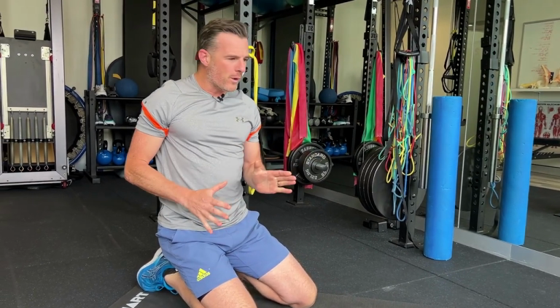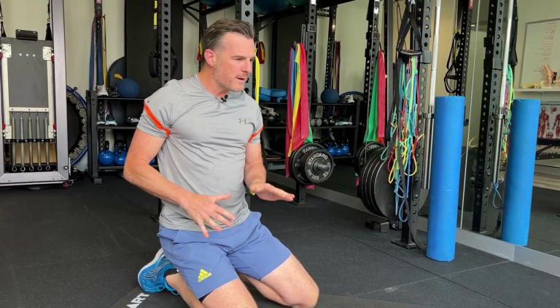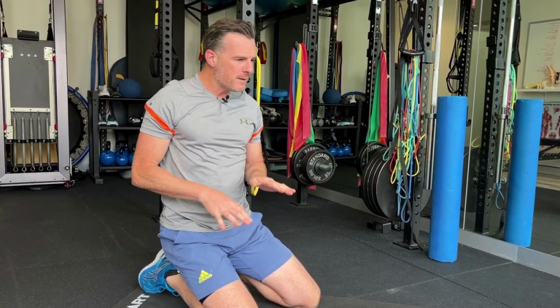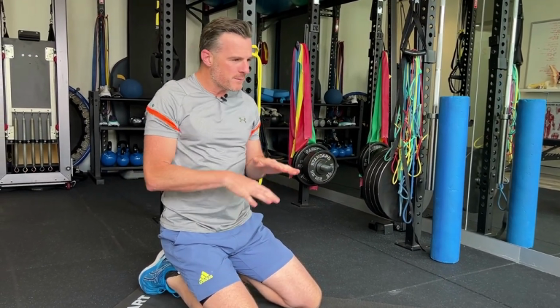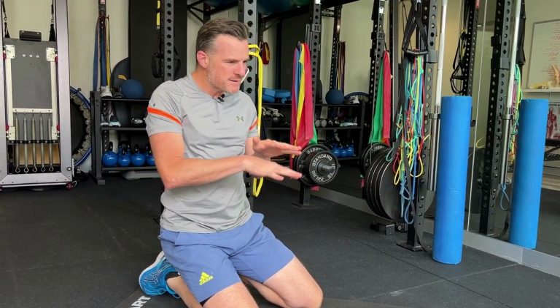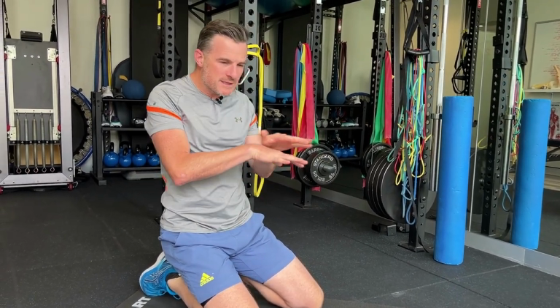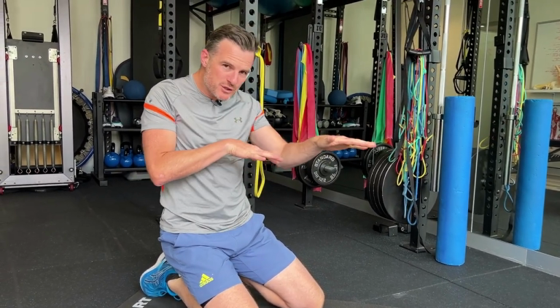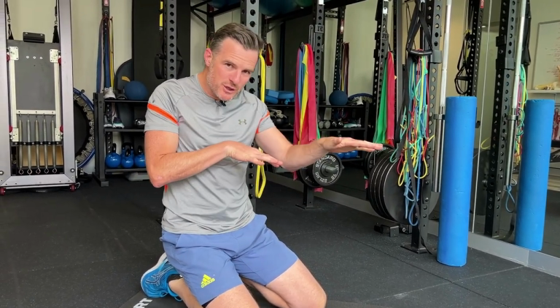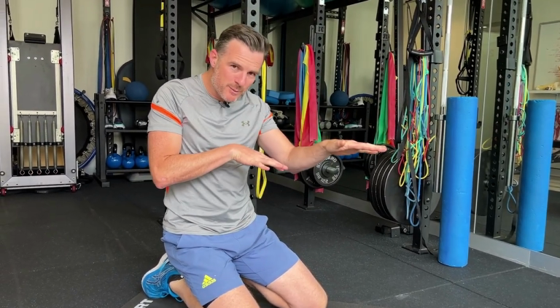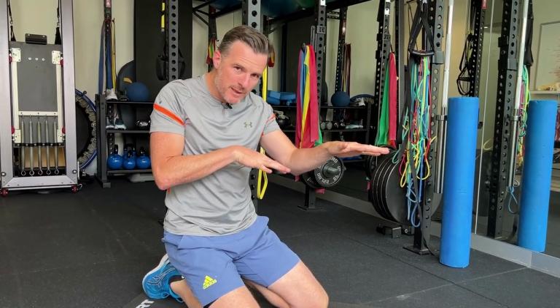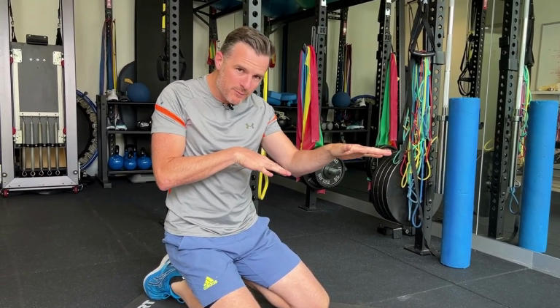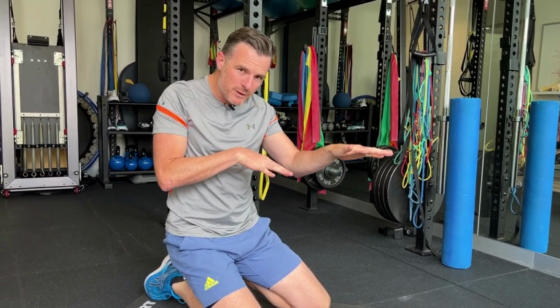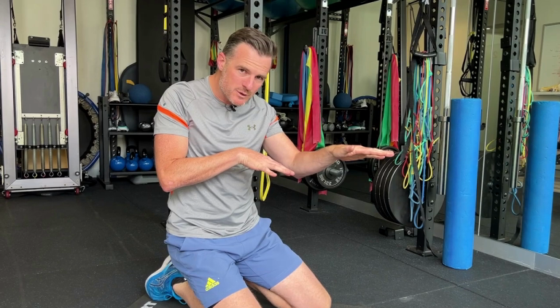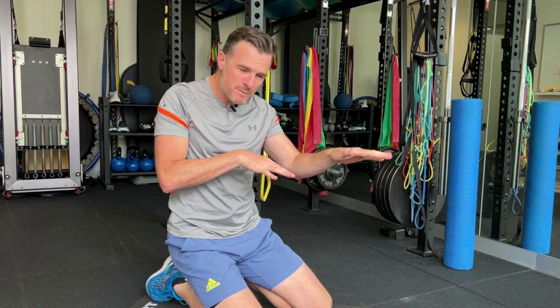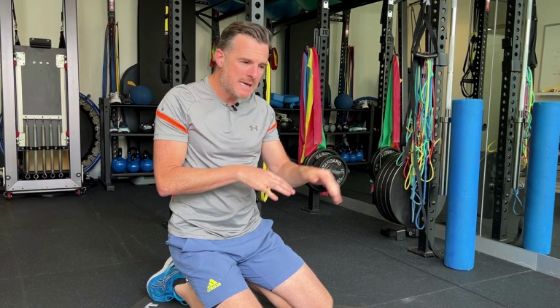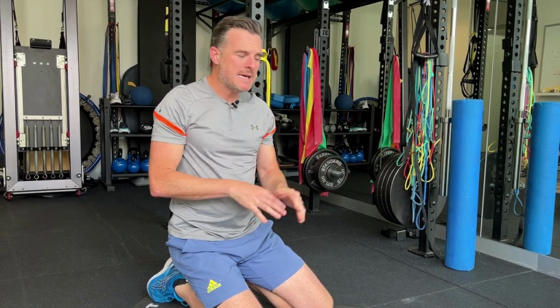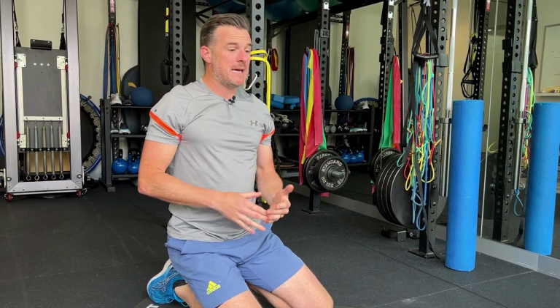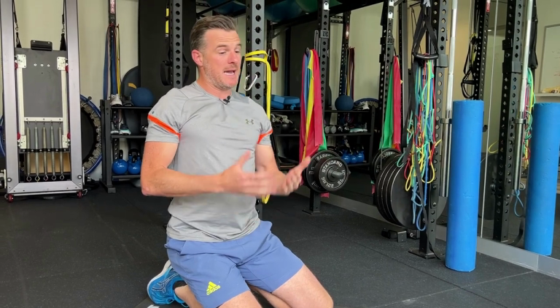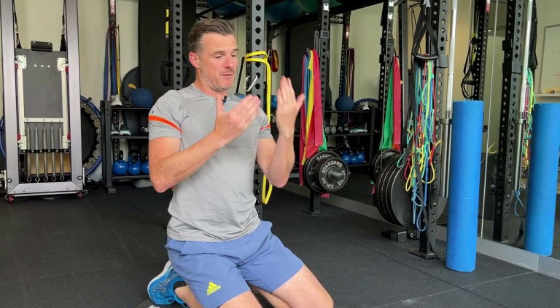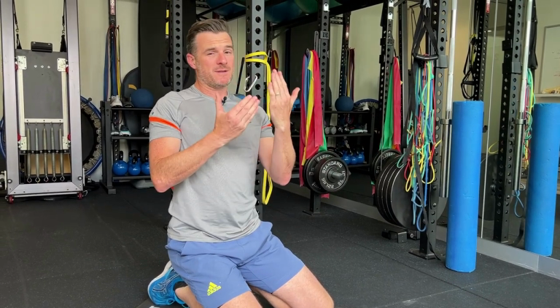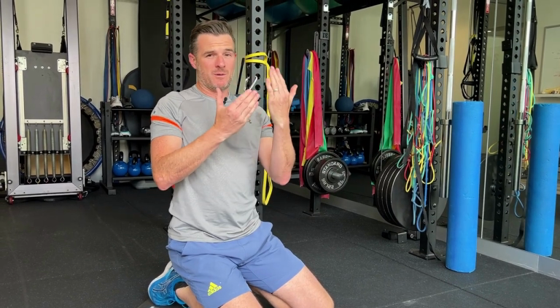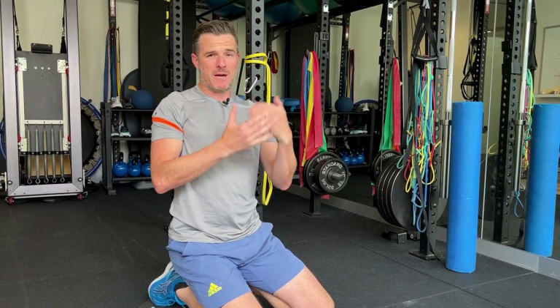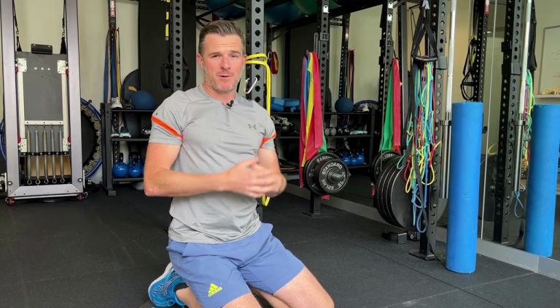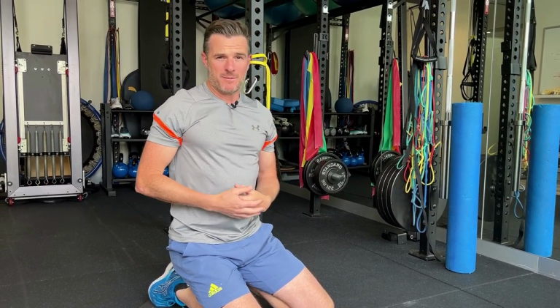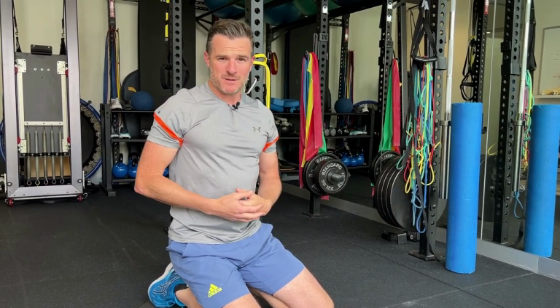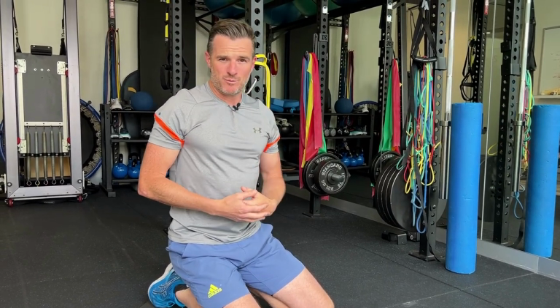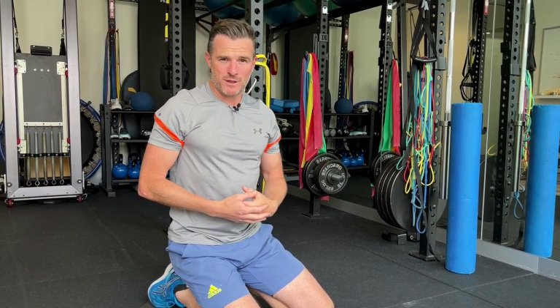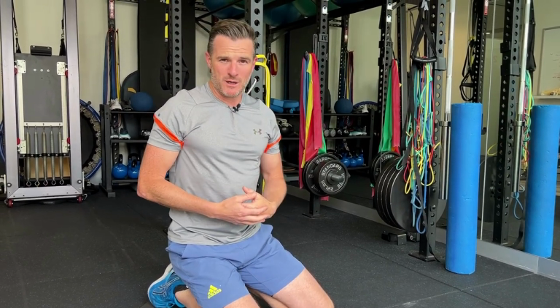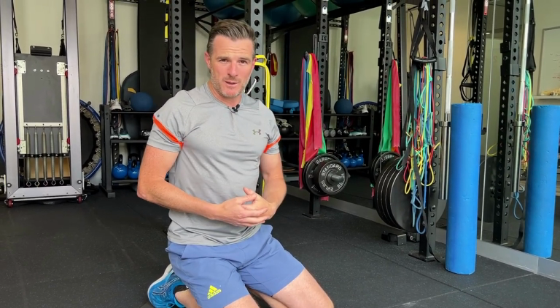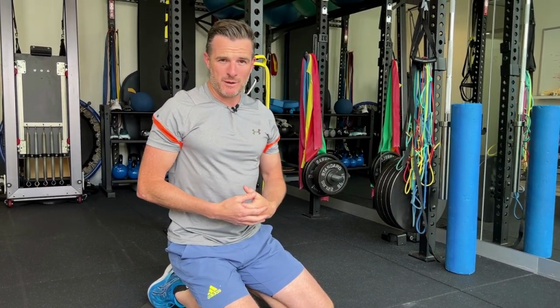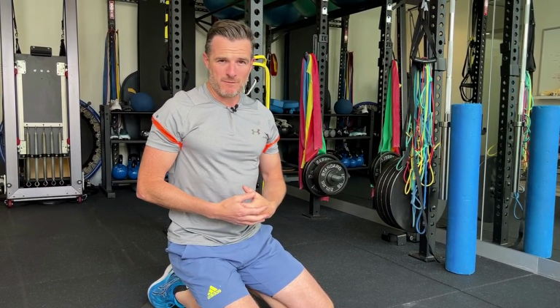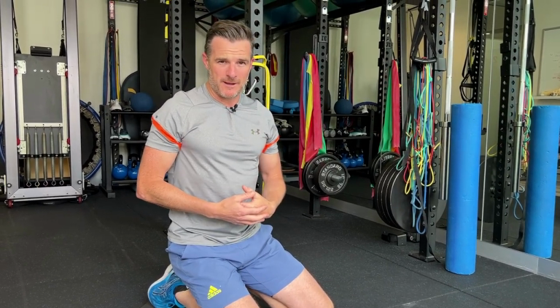Aim for at least 20 seconds to start — up to a minute if you can maintain form. Many people hold it for a long time but aren't activating glutes, cranking the core, or keeping knees straight. Start on your knees if needed to get the form correct first. If you're doing it correctly it will be way better for you in the swimming position and the upright running position.